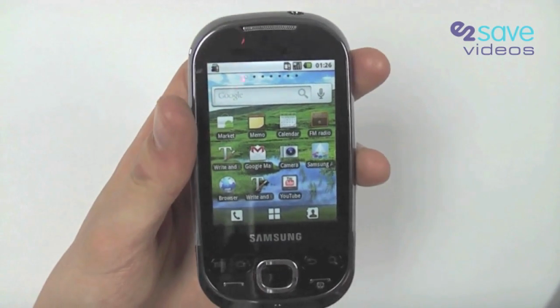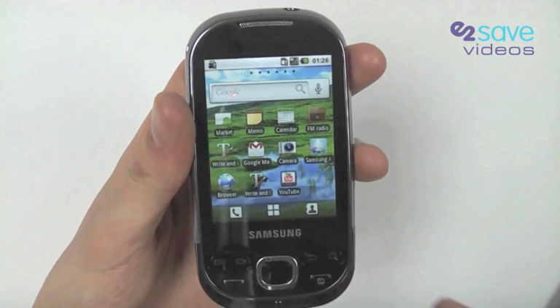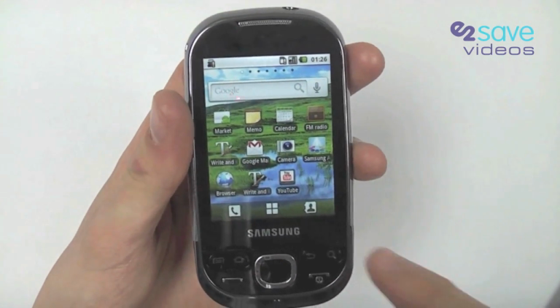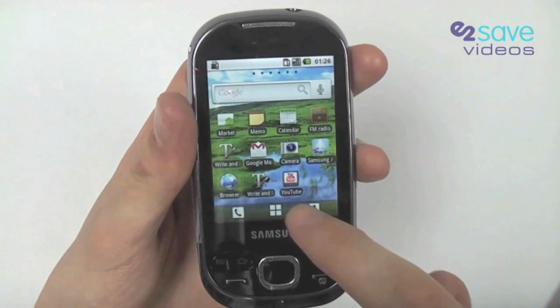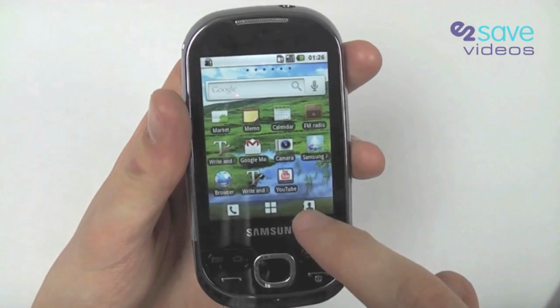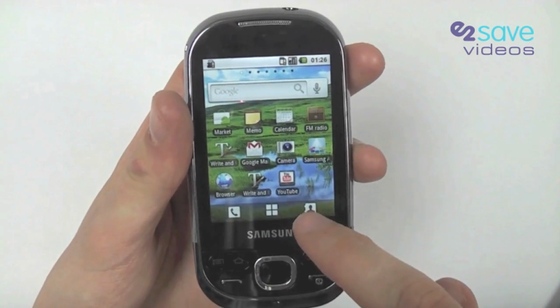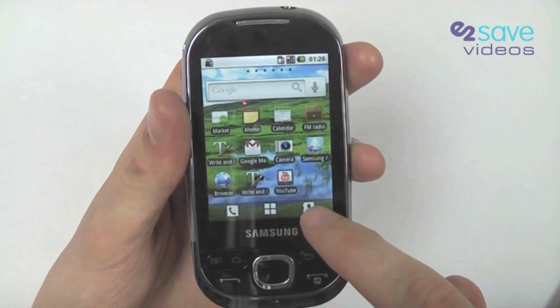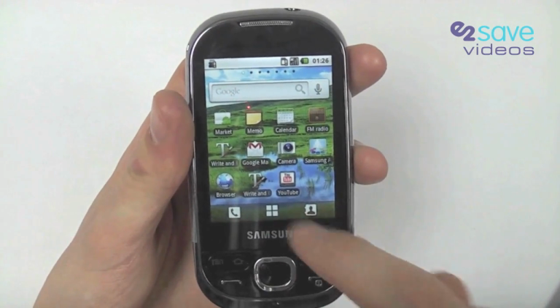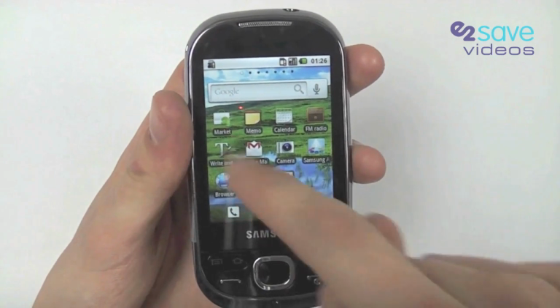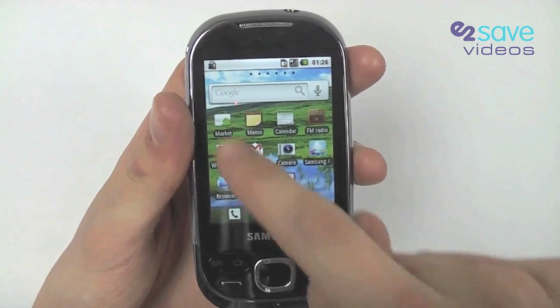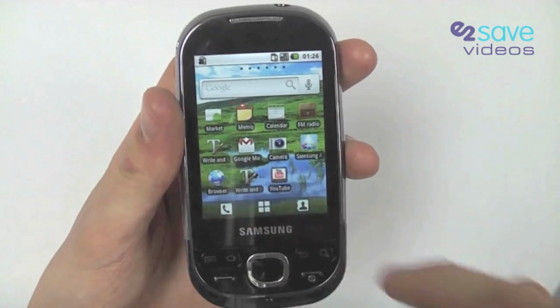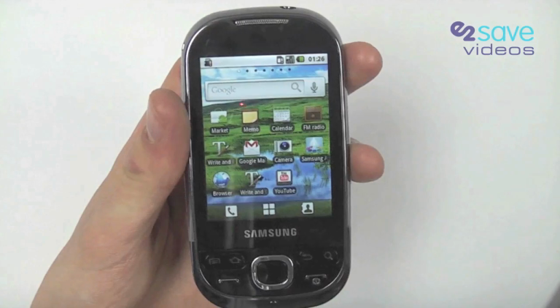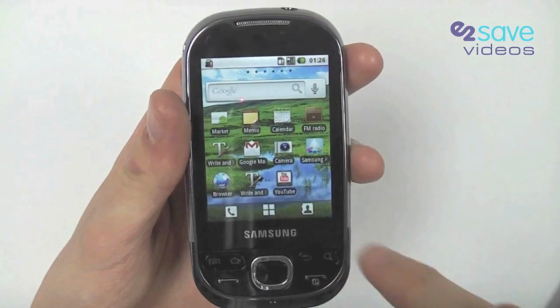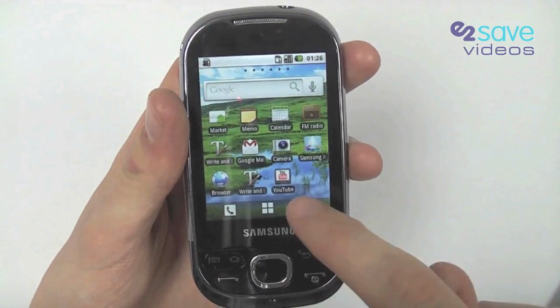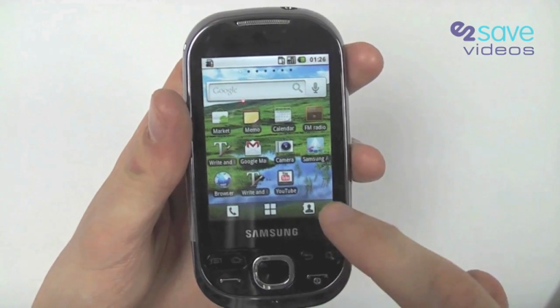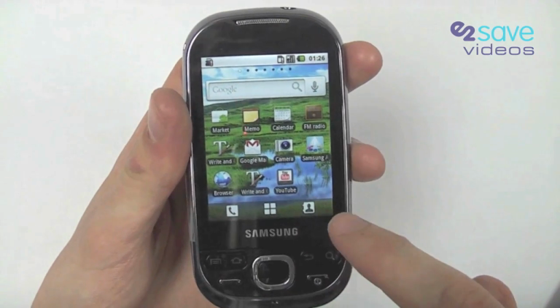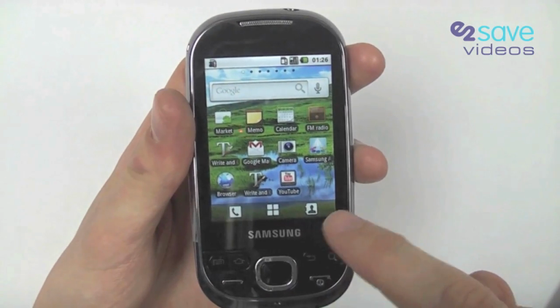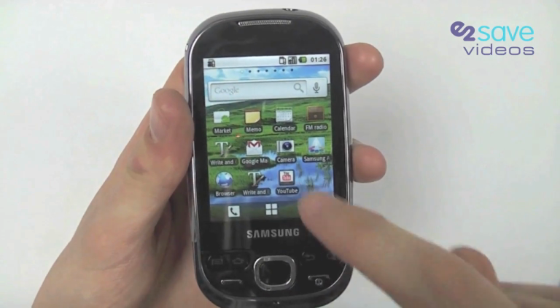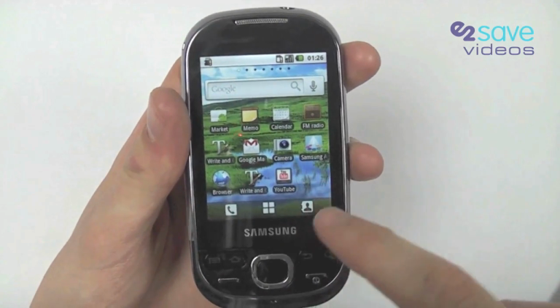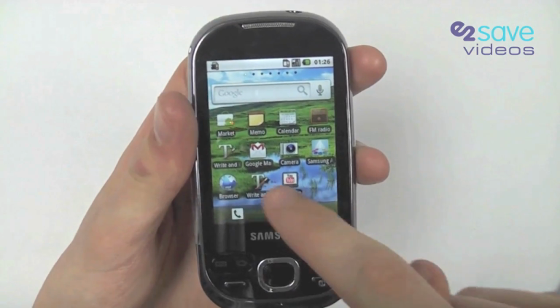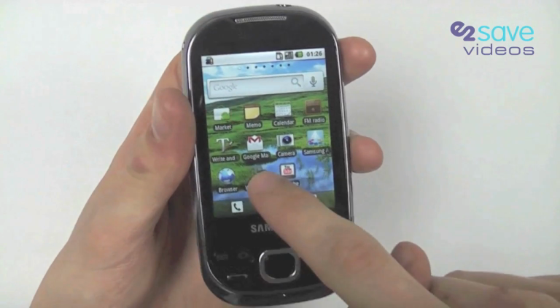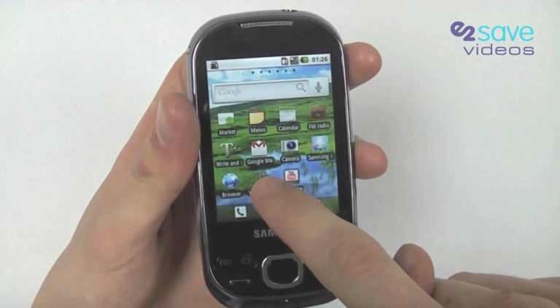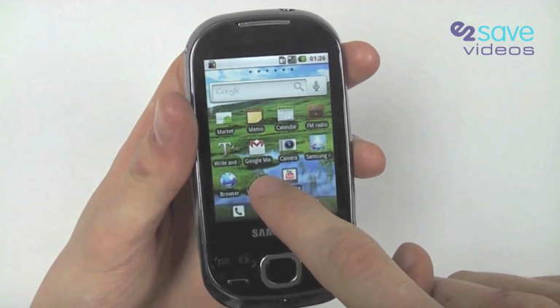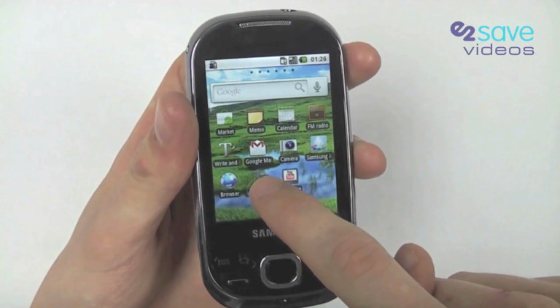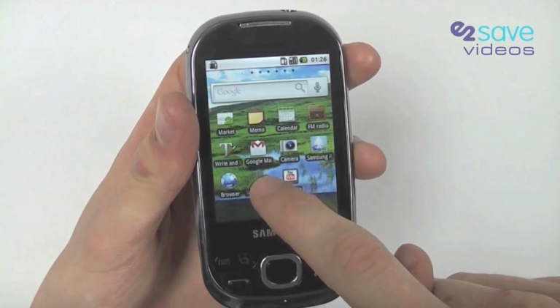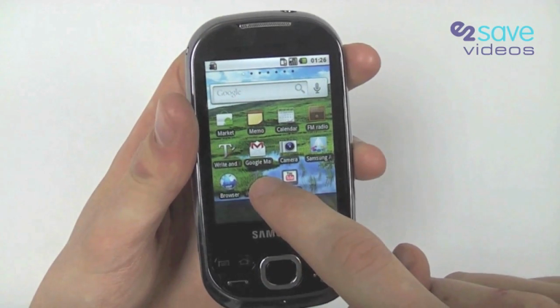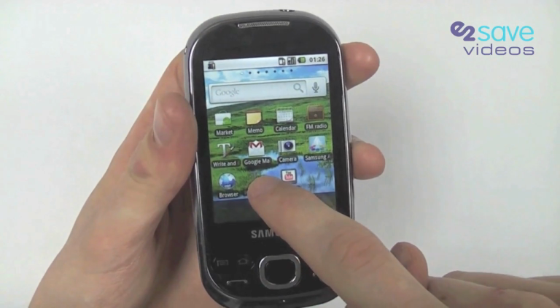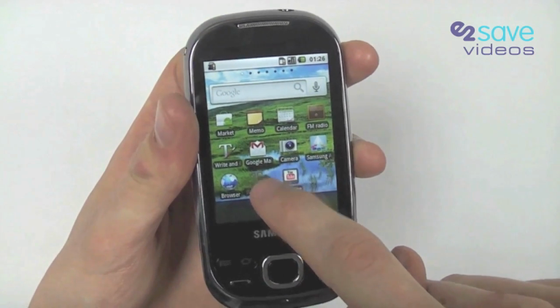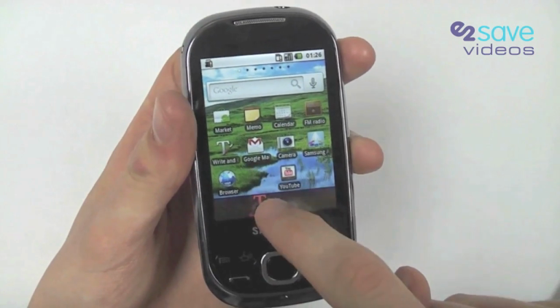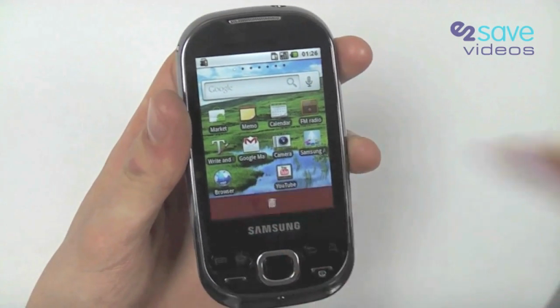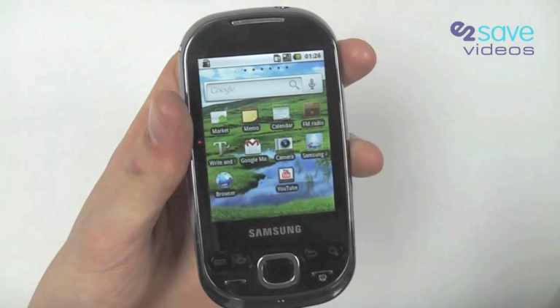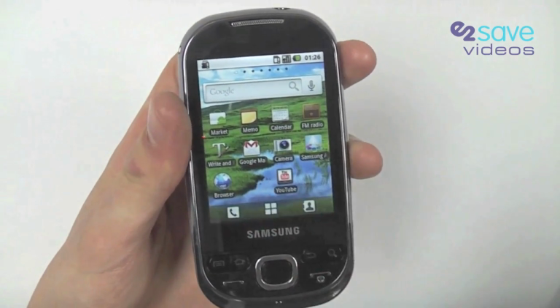I've just realised I've got two of the same feature there. If I want to get rid of one of these, I'll press and hold it and drop it into the bin.